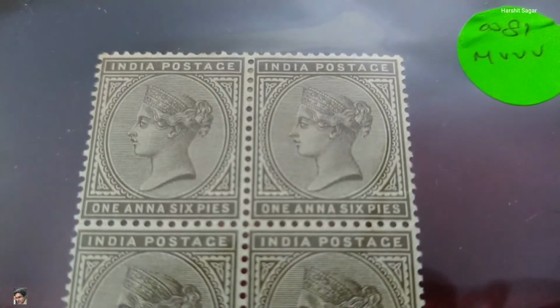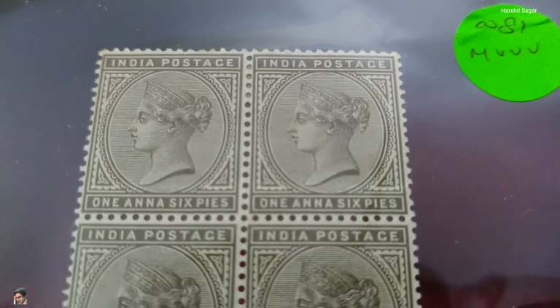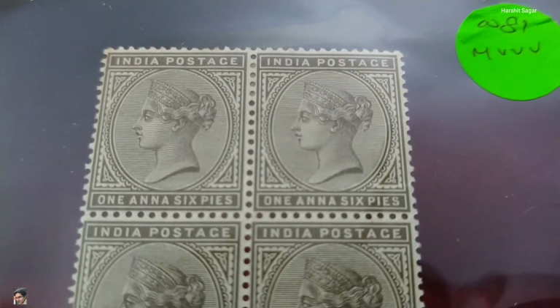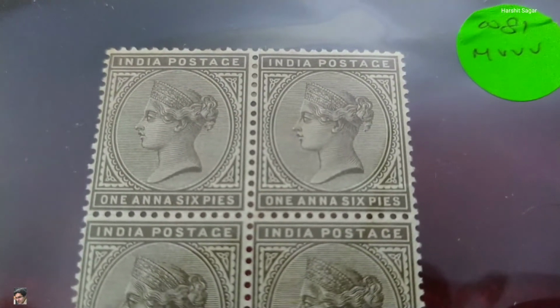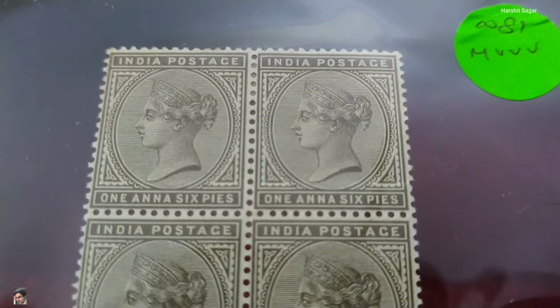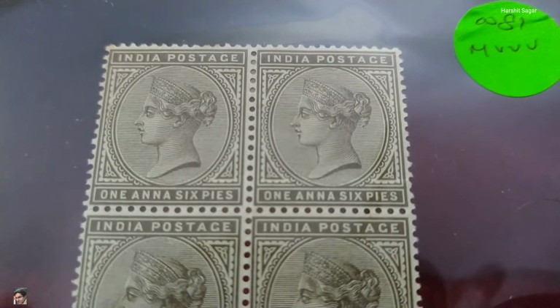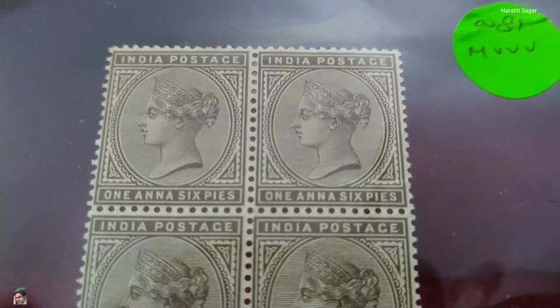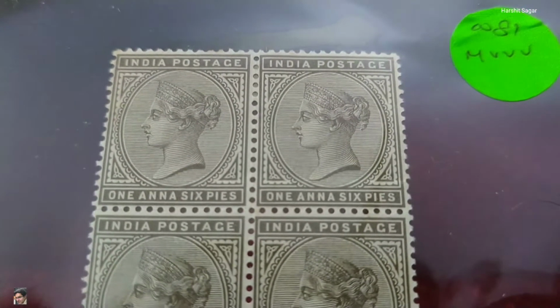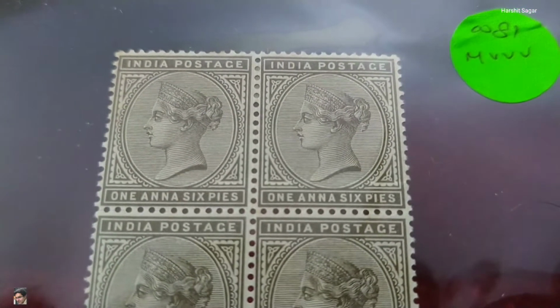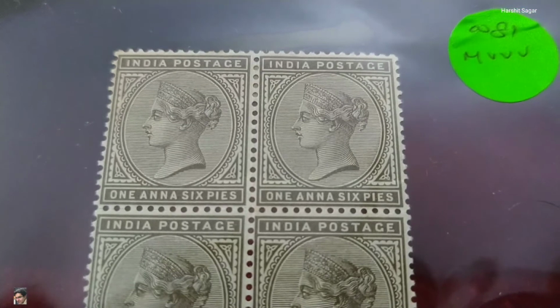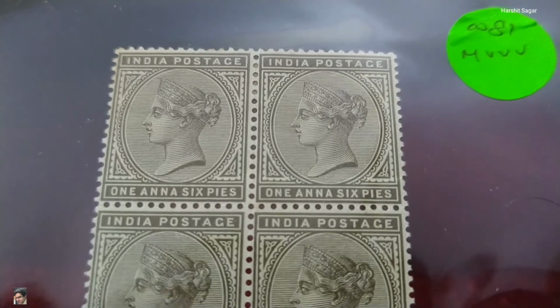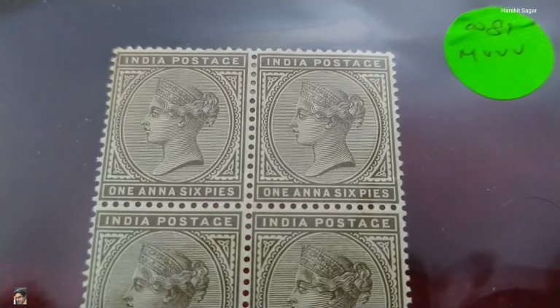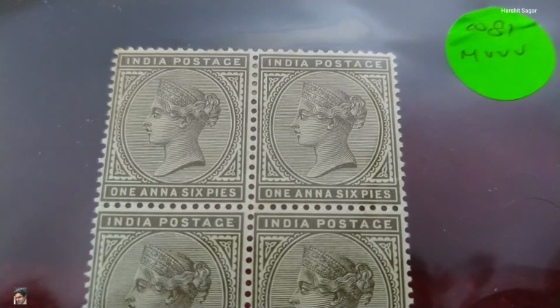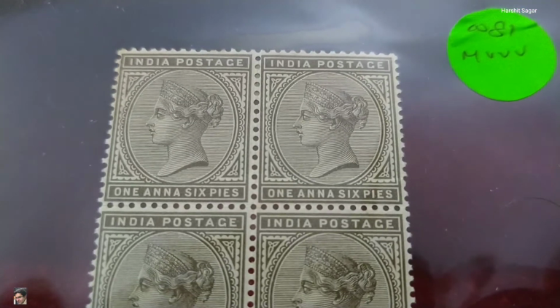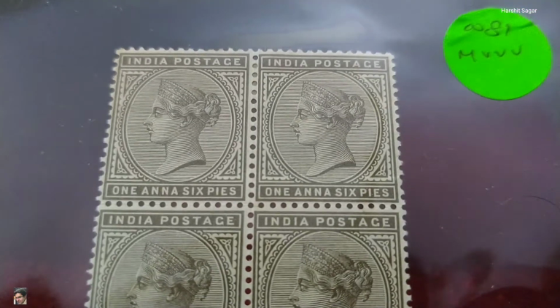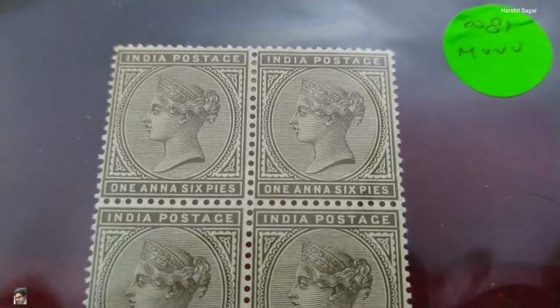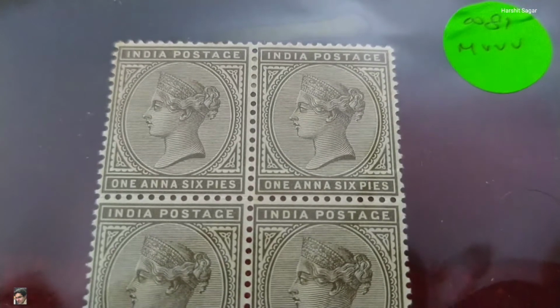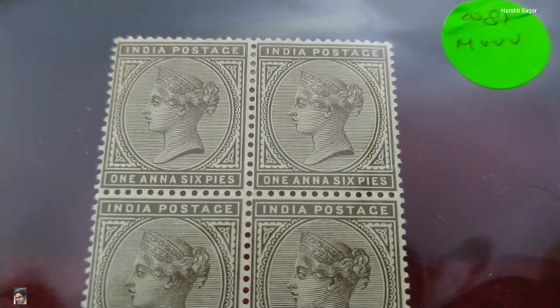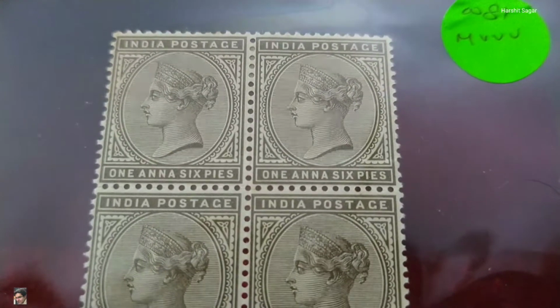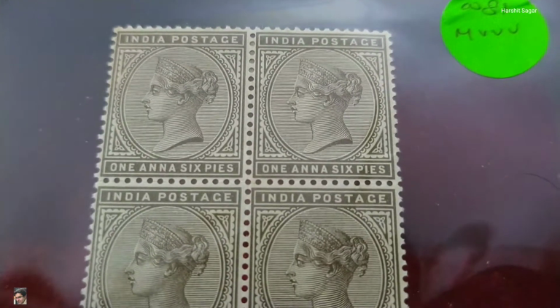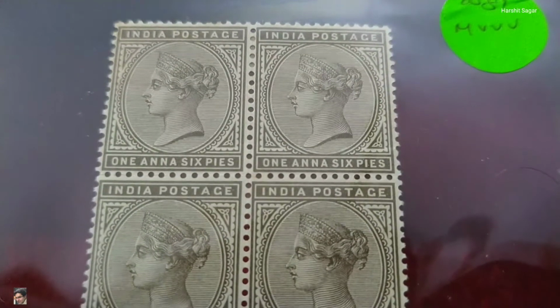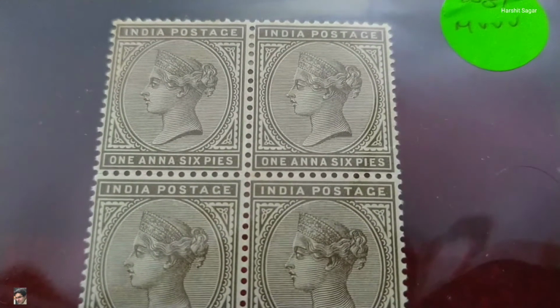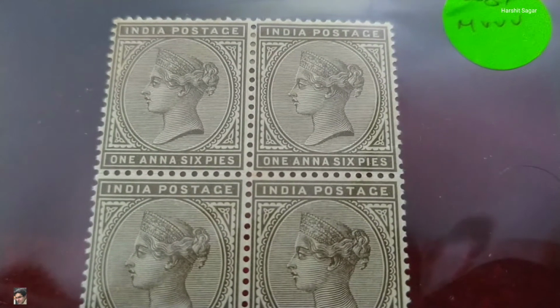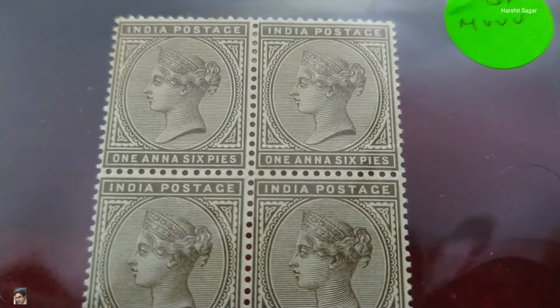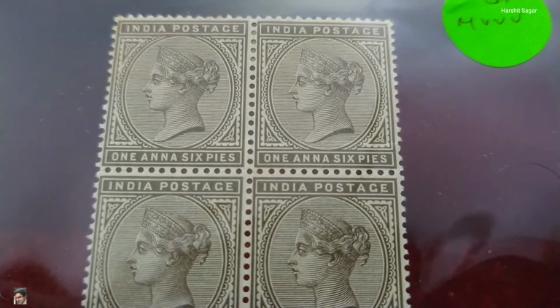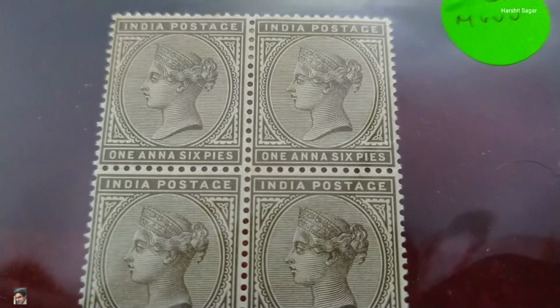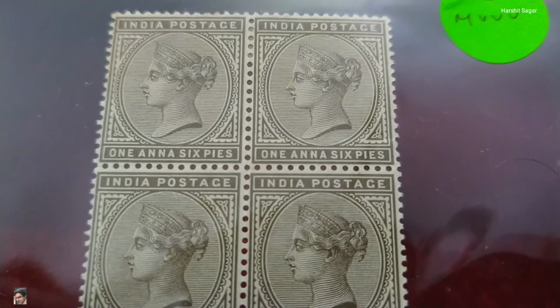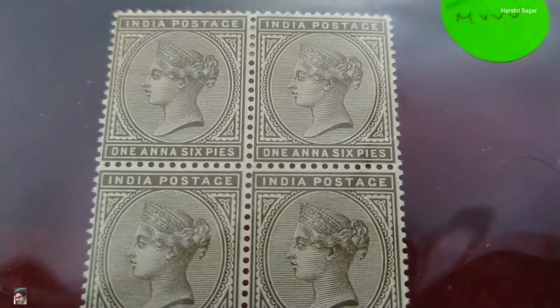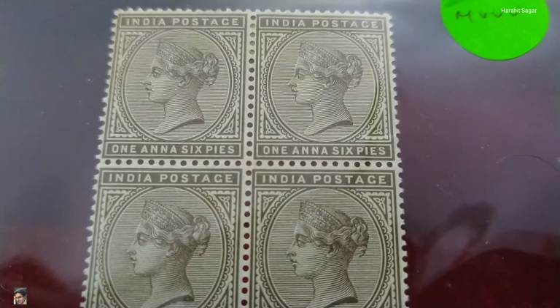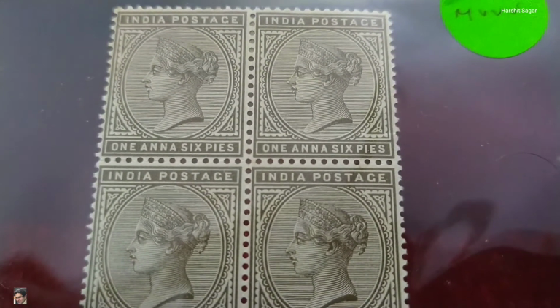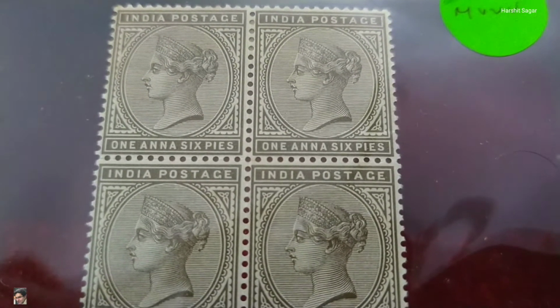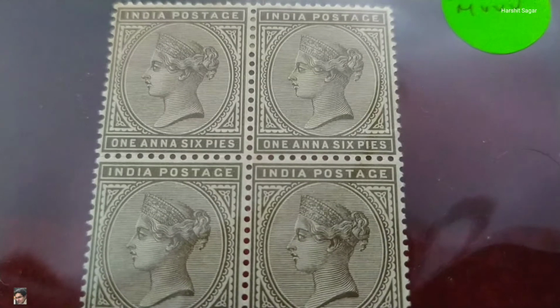It has two denominations in it — Ana and Pais. It is a one Ana and six Pais stamp.